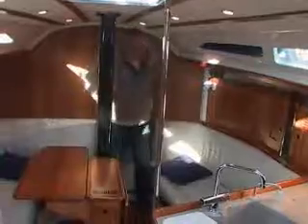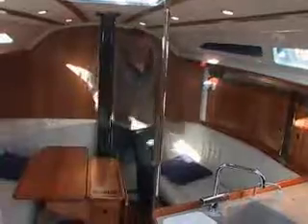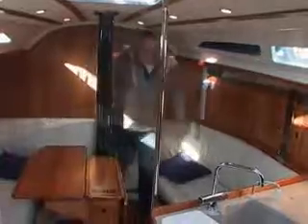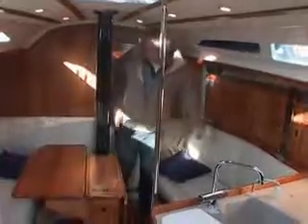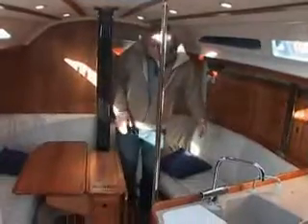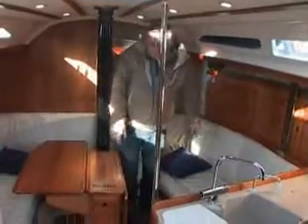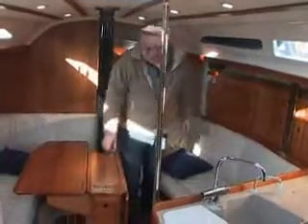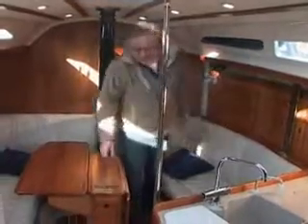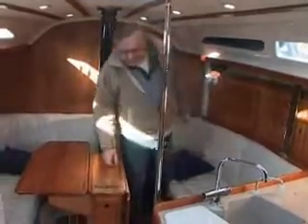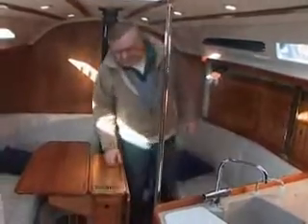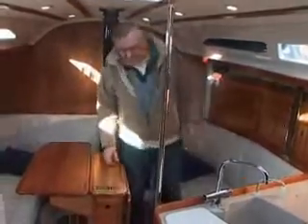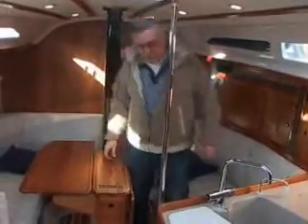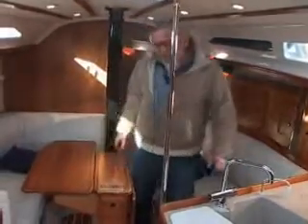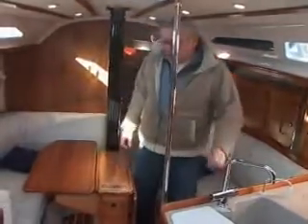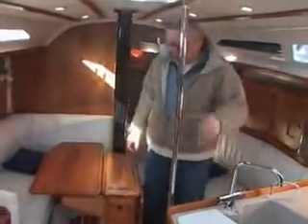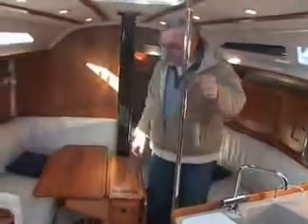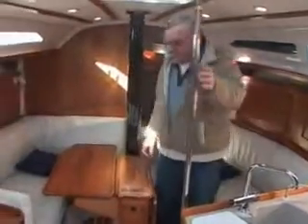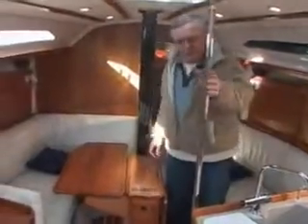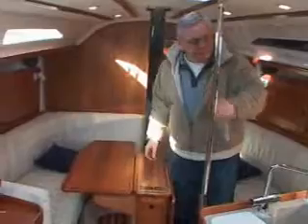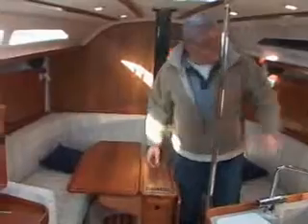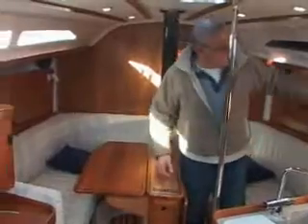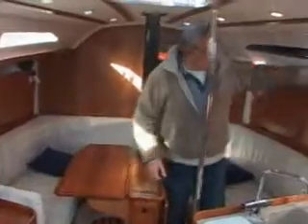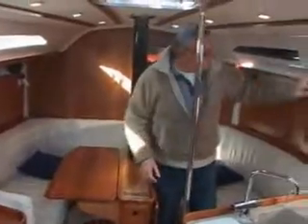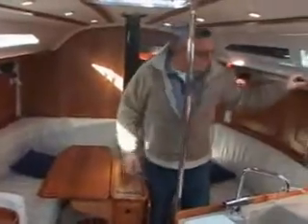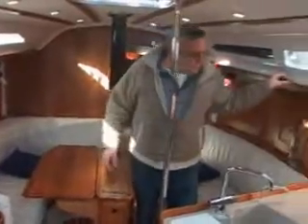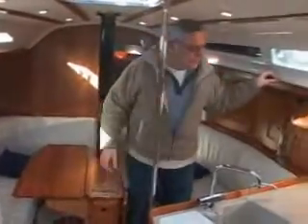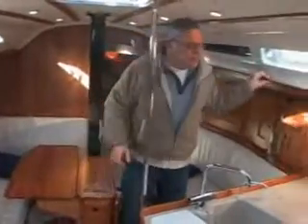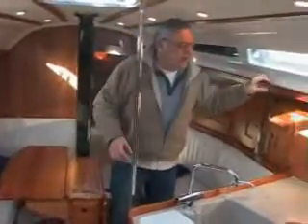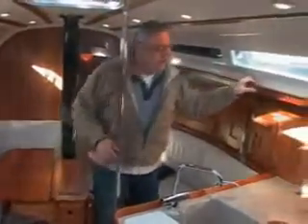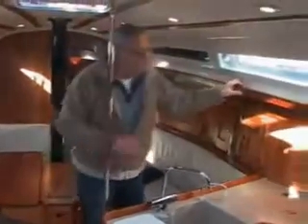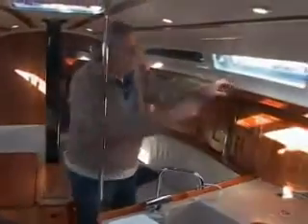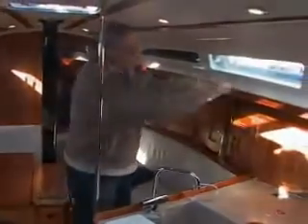This is a boat that is good for the sea. You can grip it well. Here you can grip it.